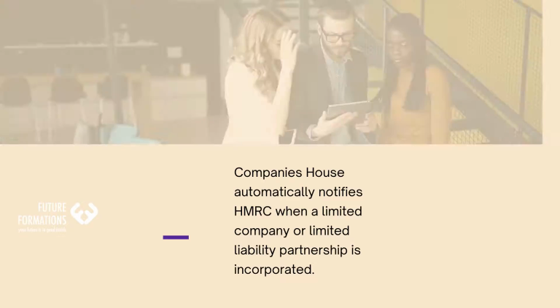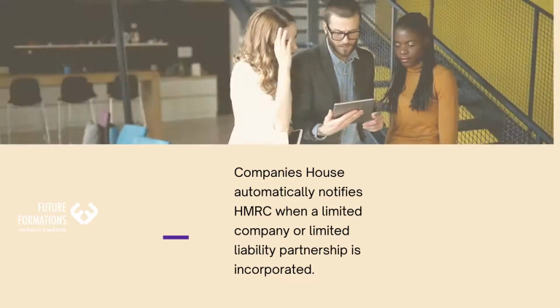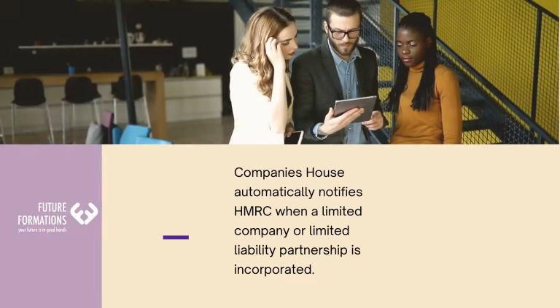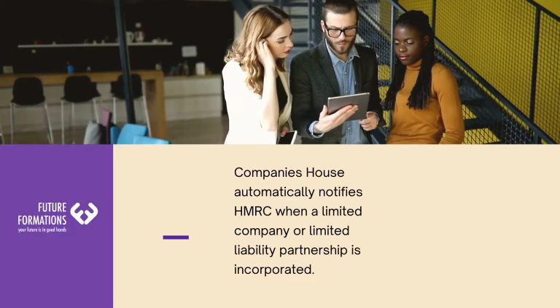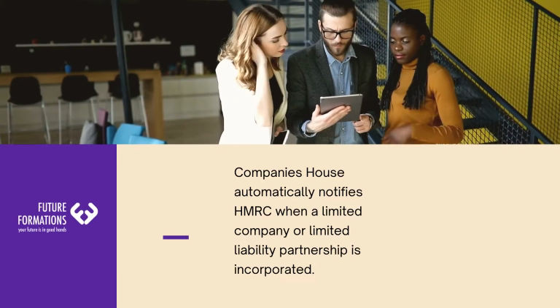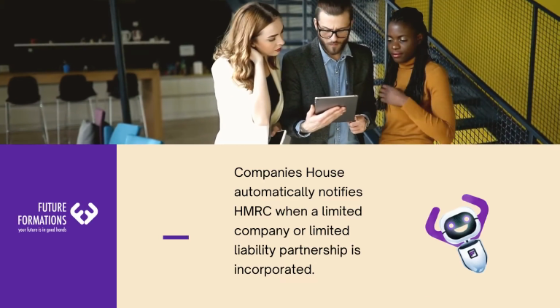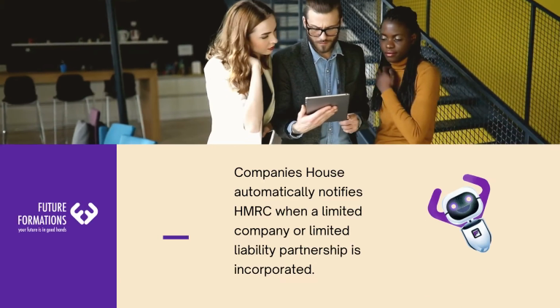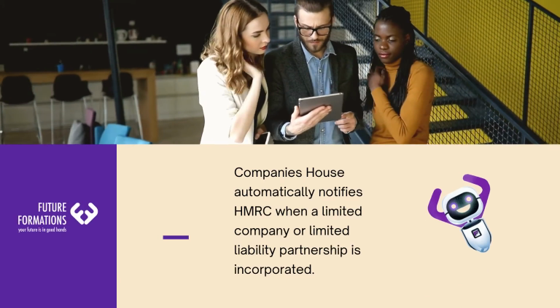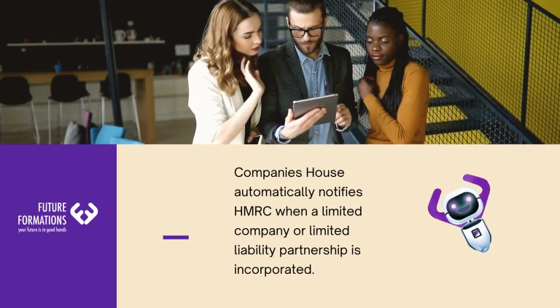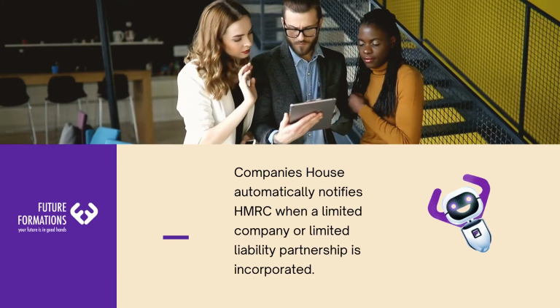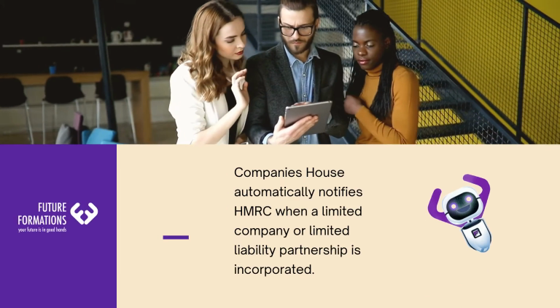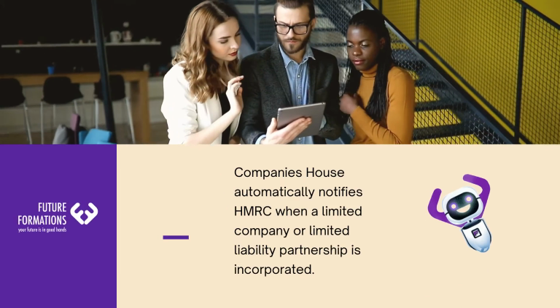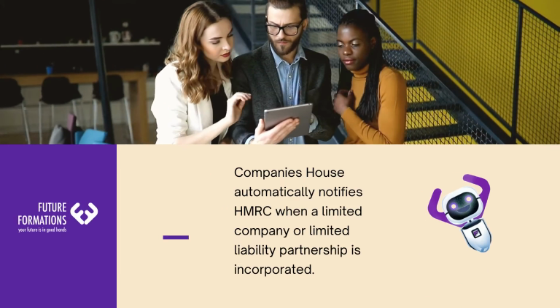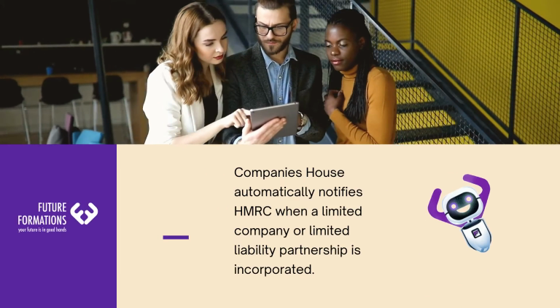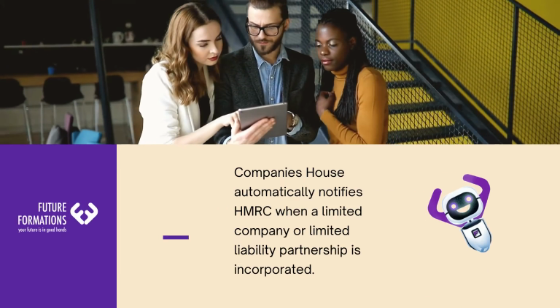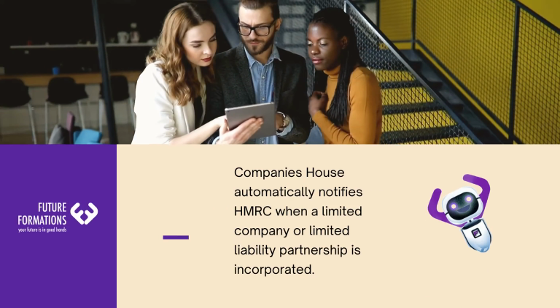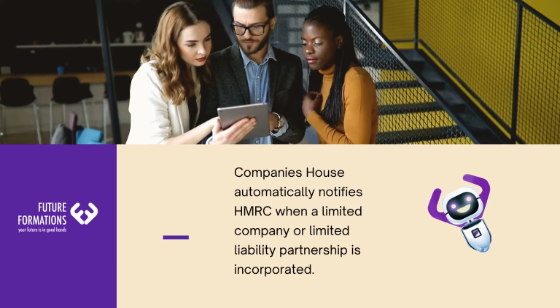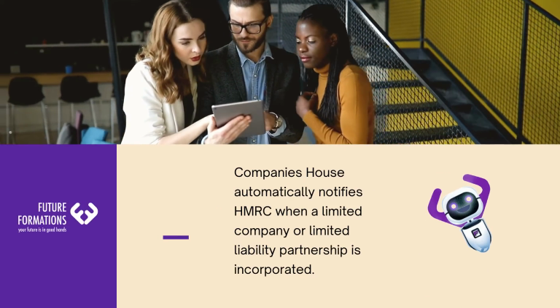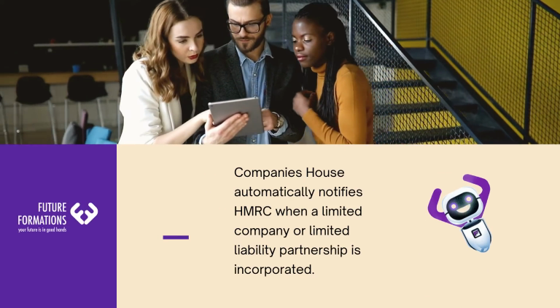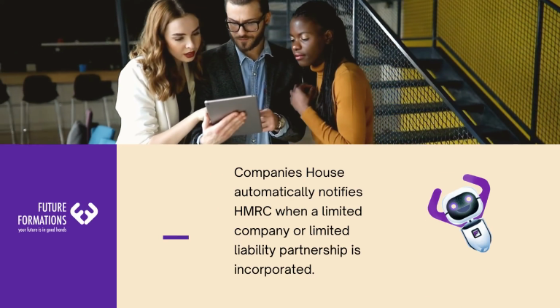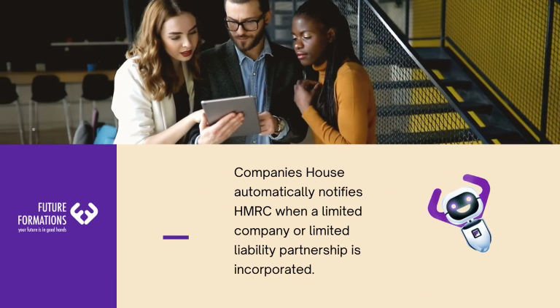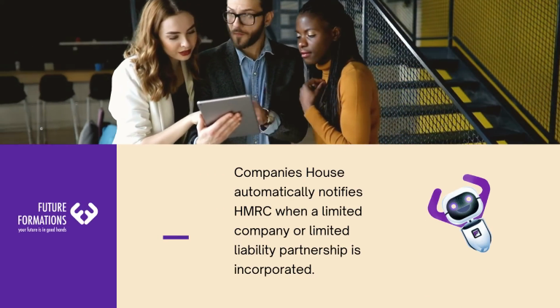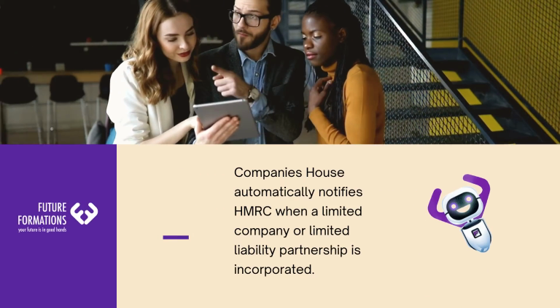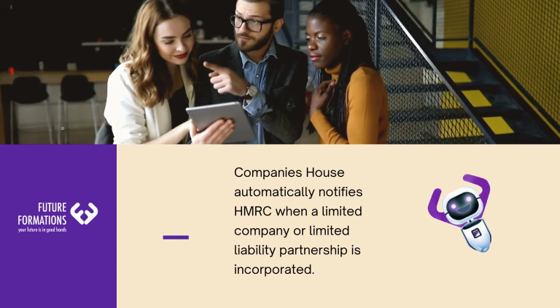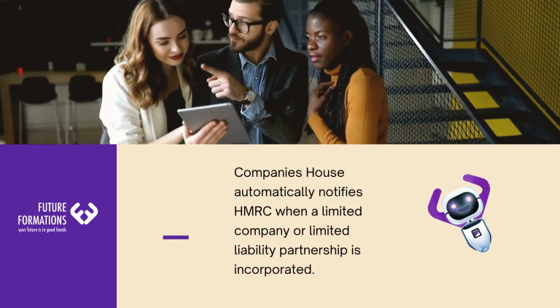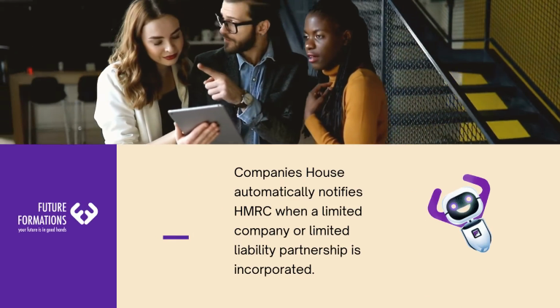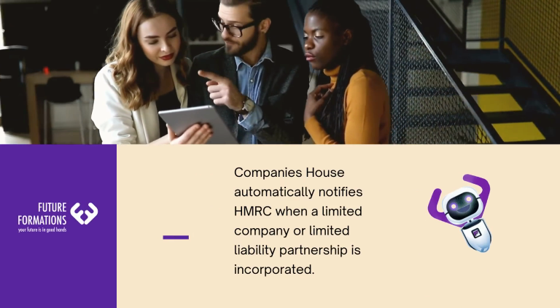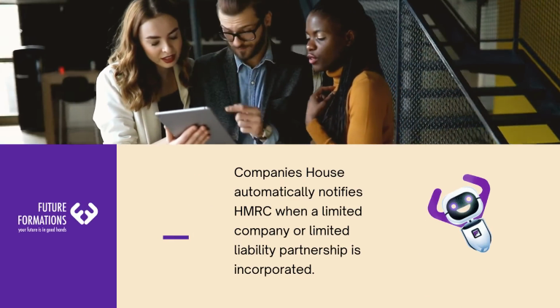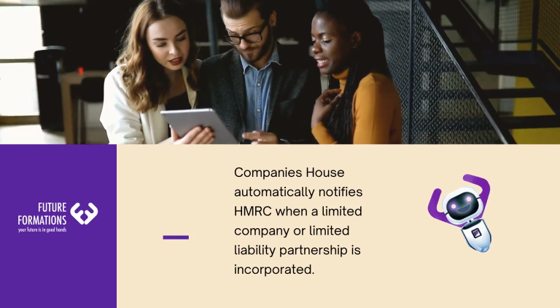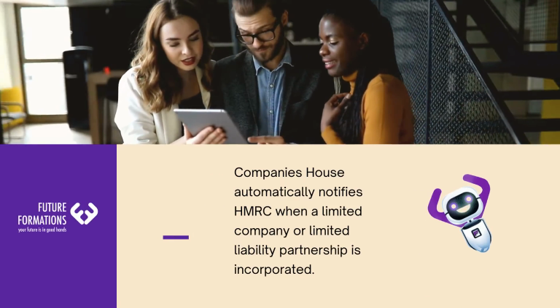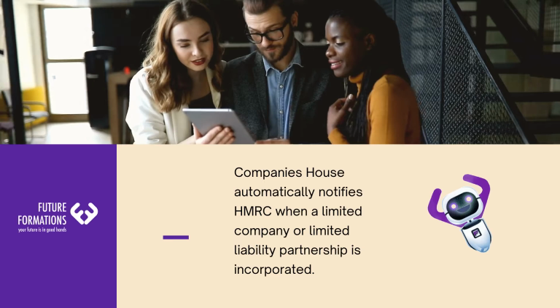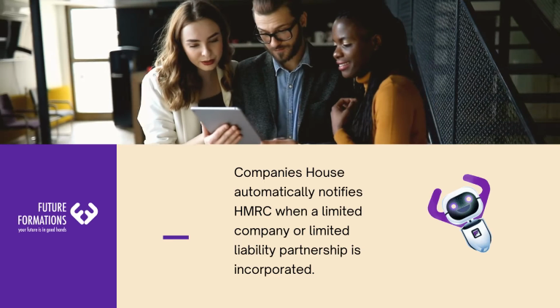Hi there, Futuristic here. I will be going through some information about HMRC.